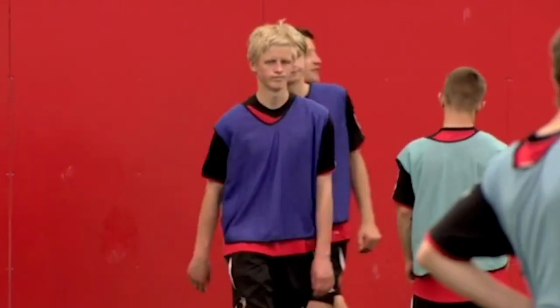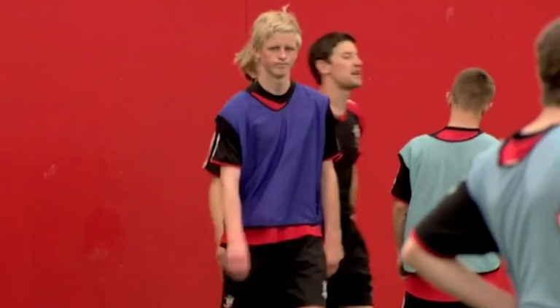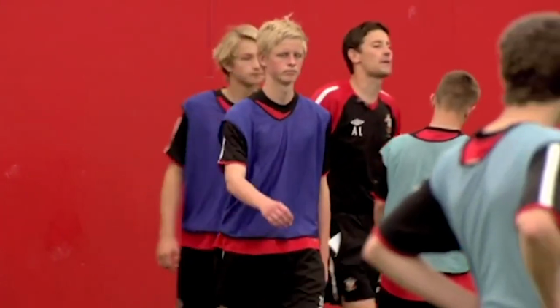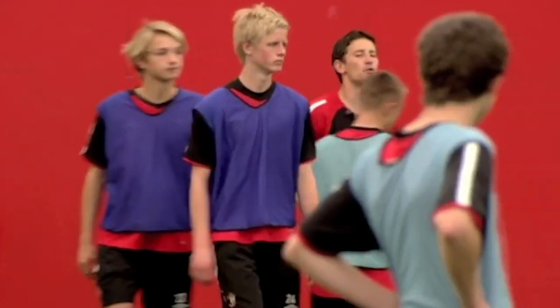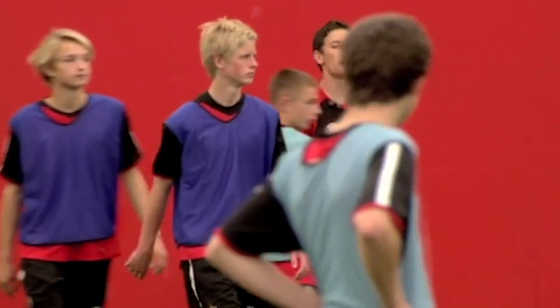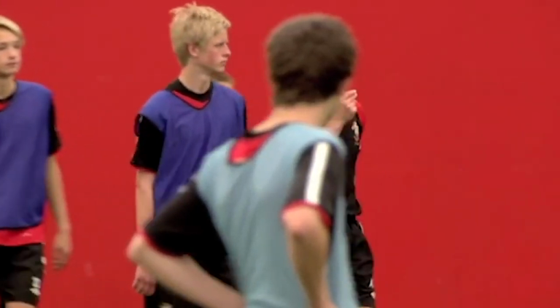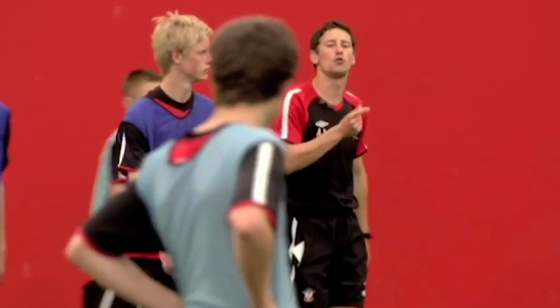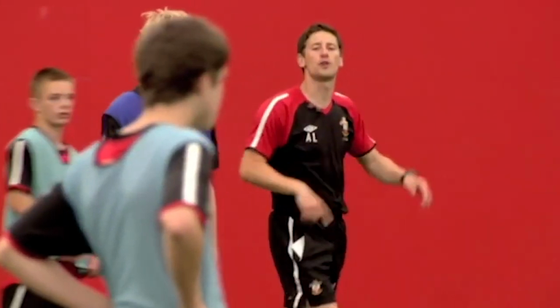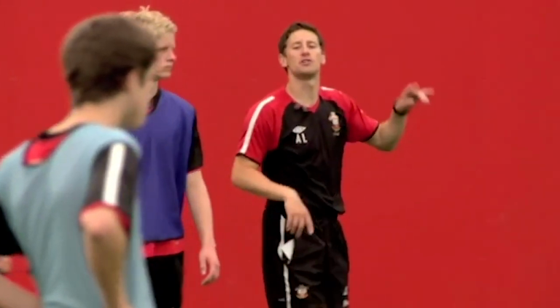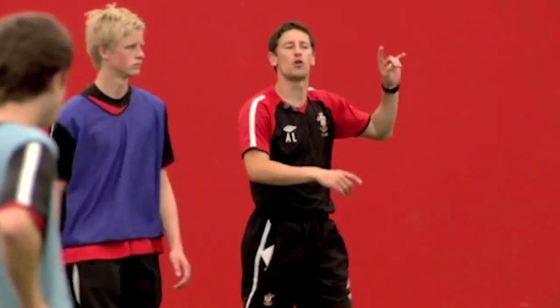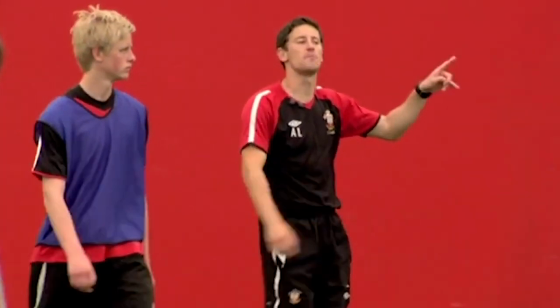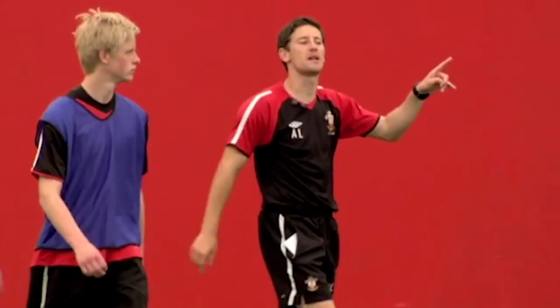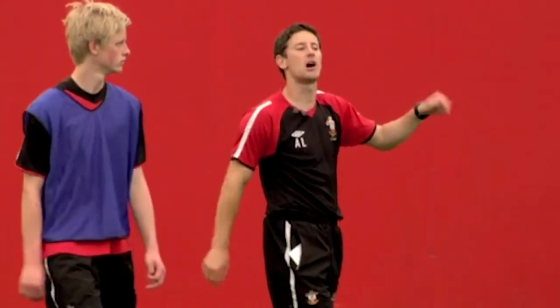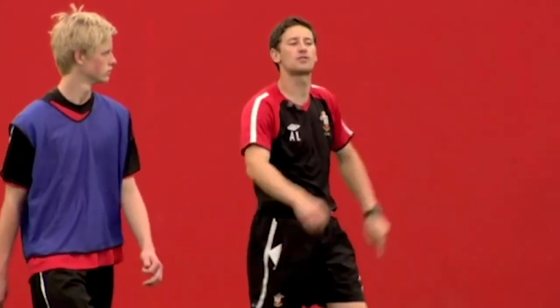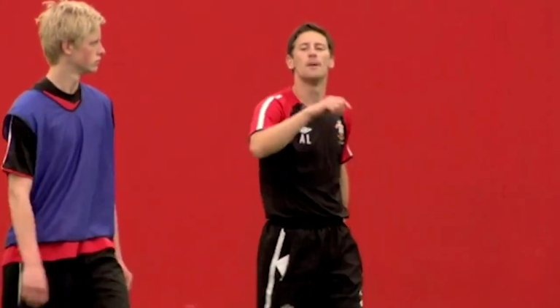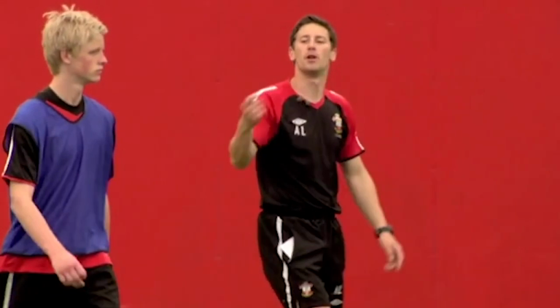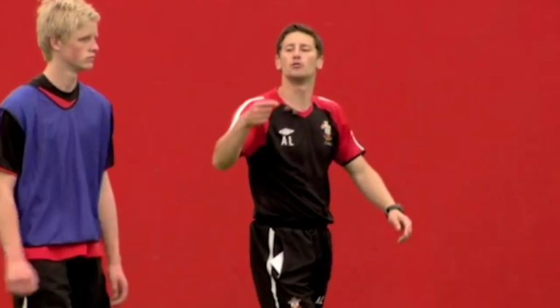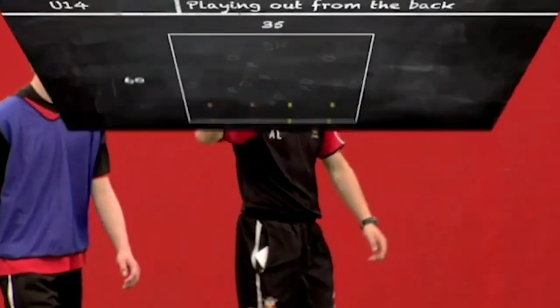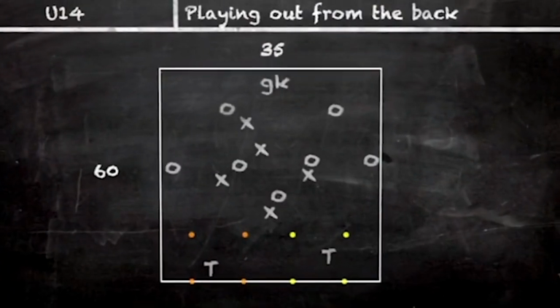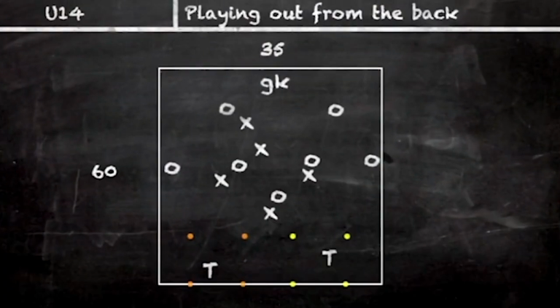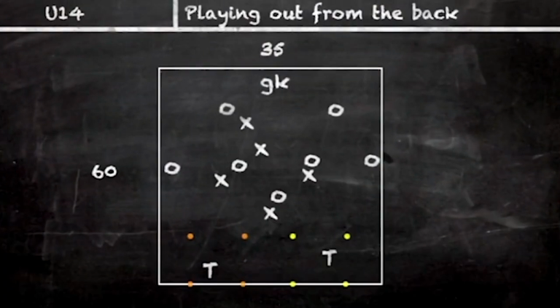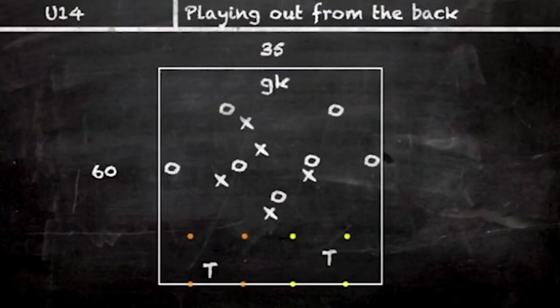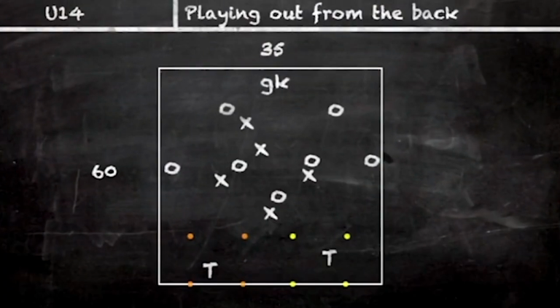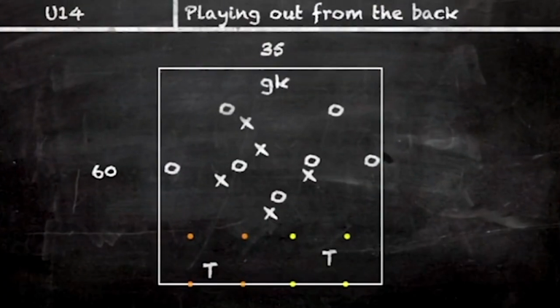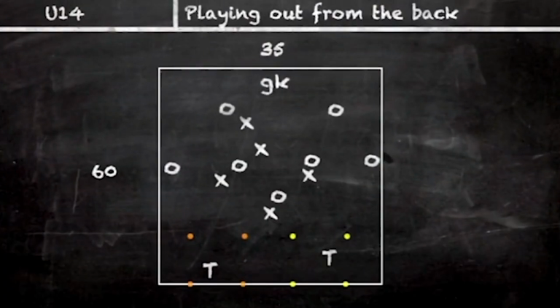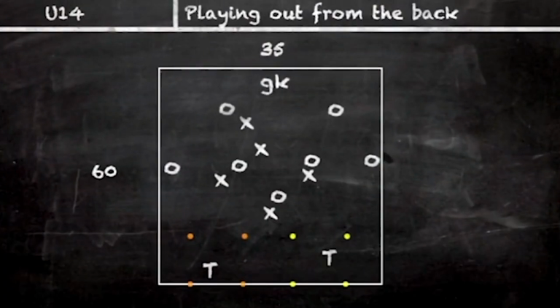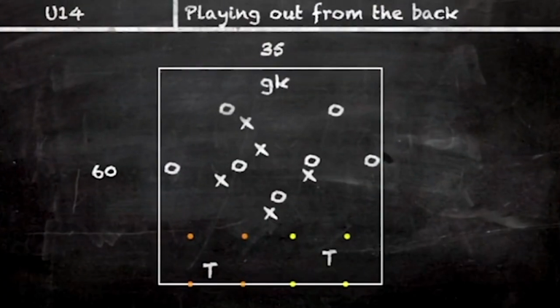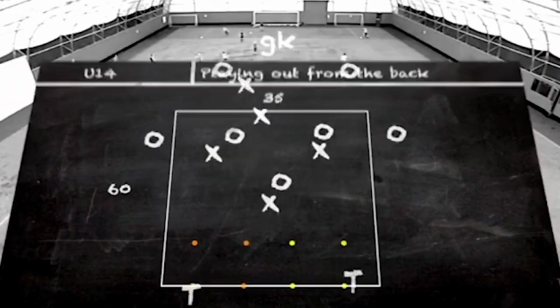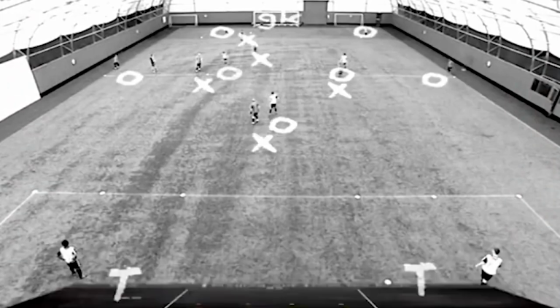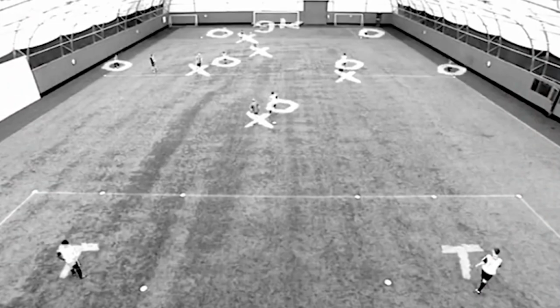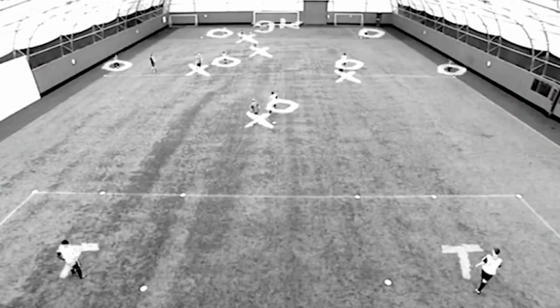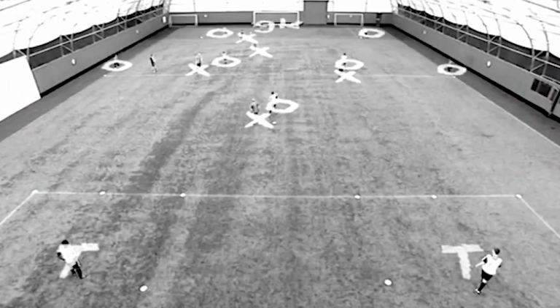So if the dark blues win the ball, you go and score in the big goals. Blues are trying to find the target man. All right, ready? Play.